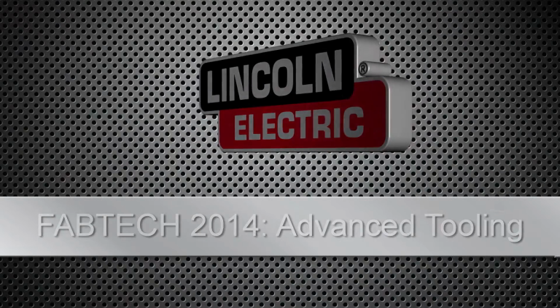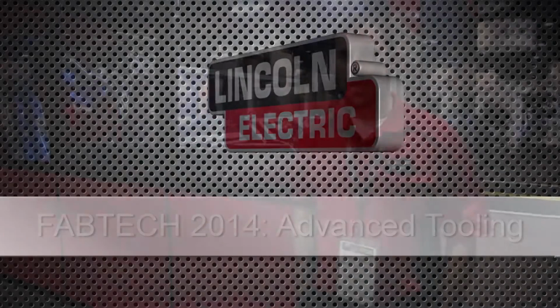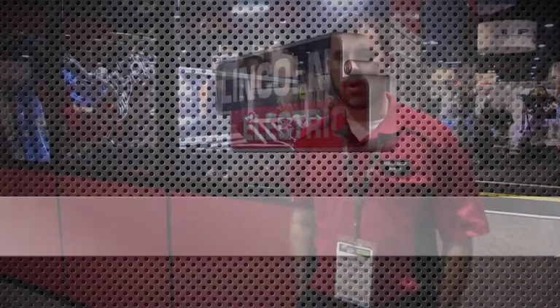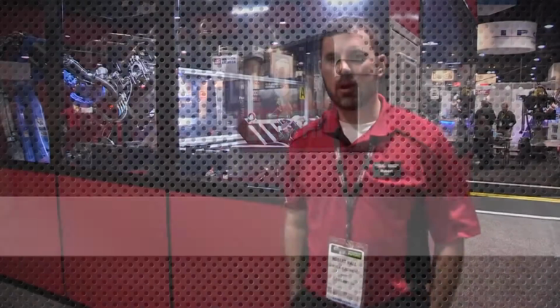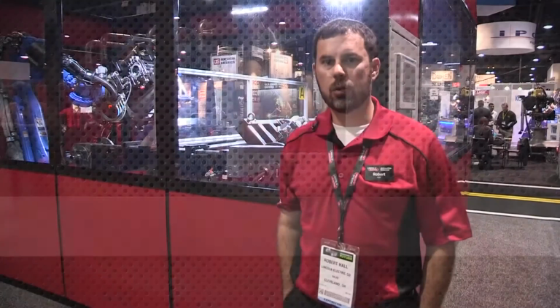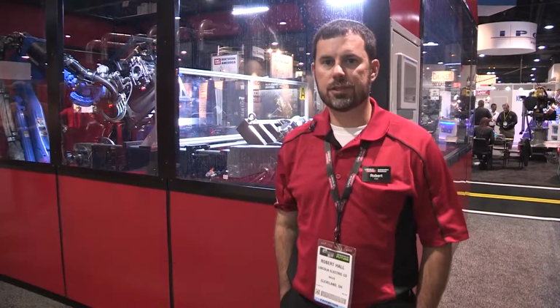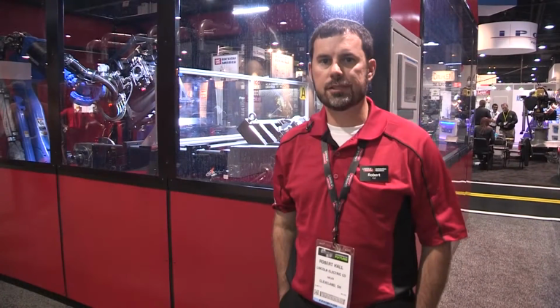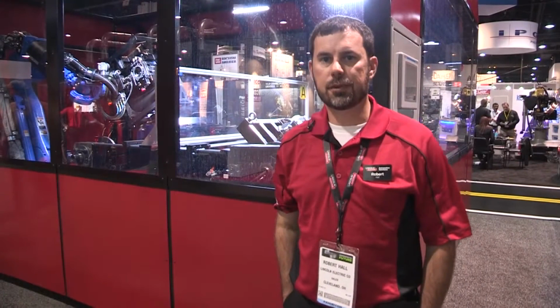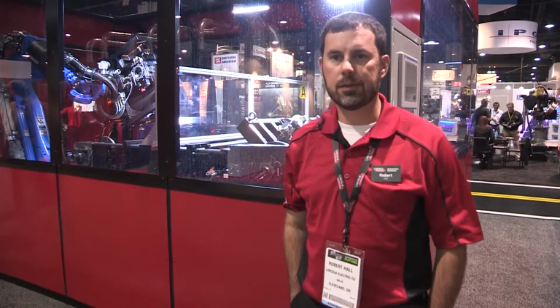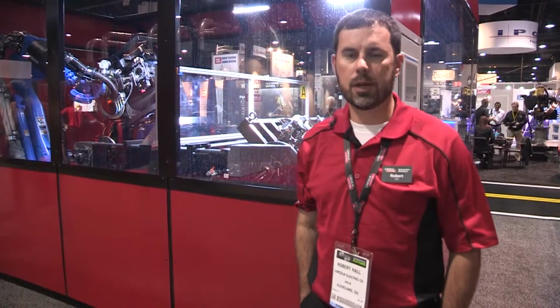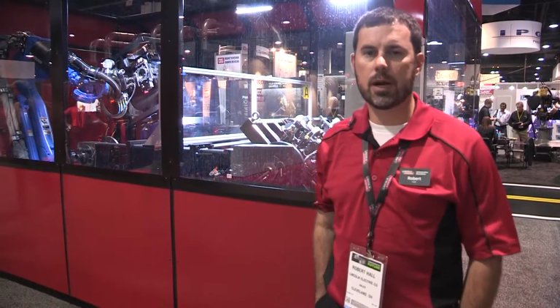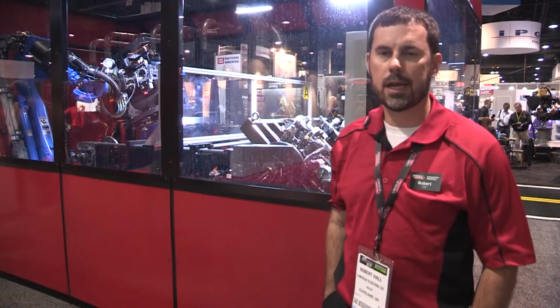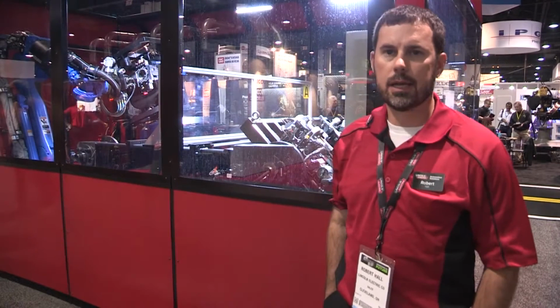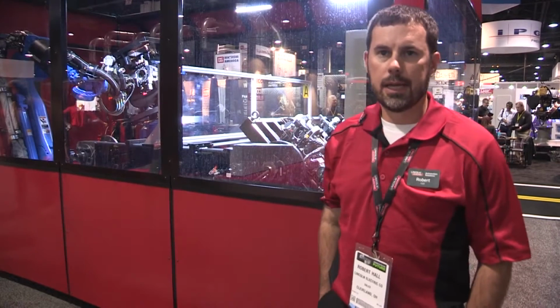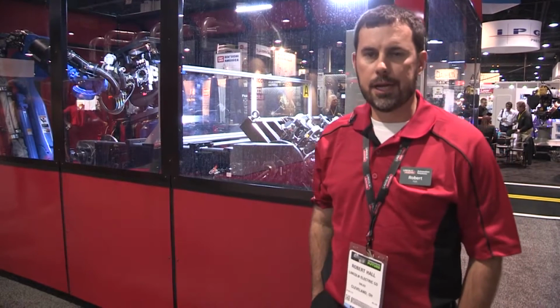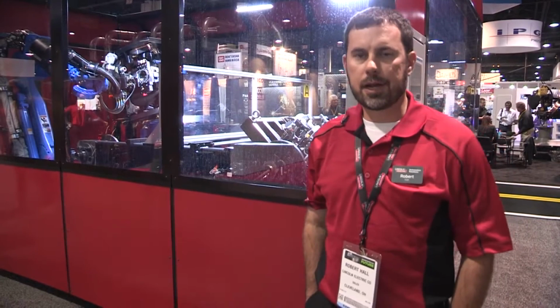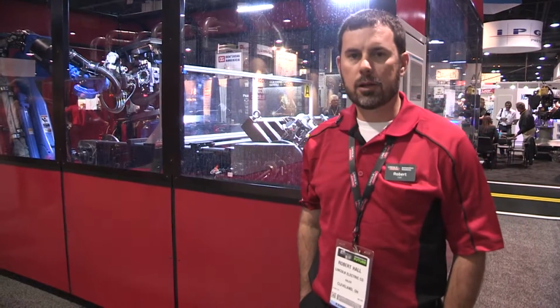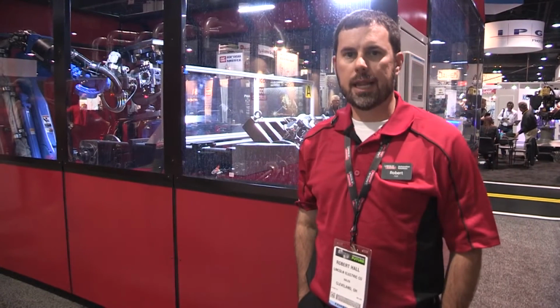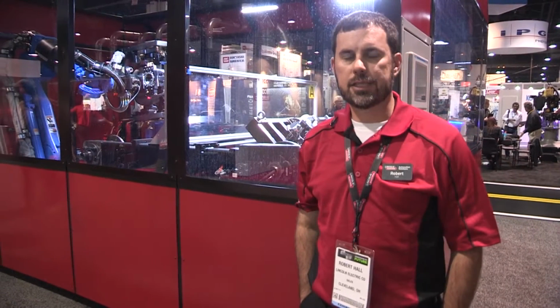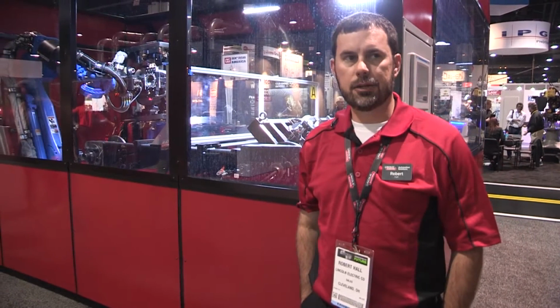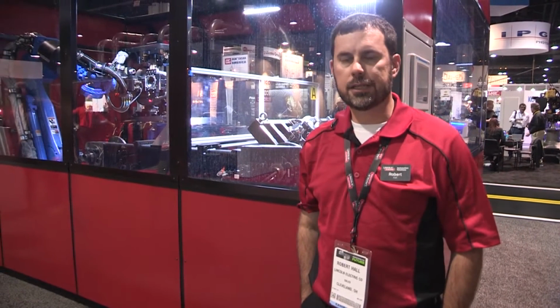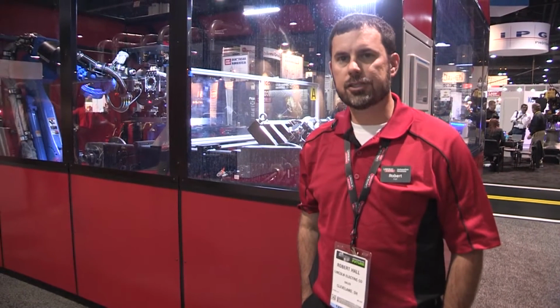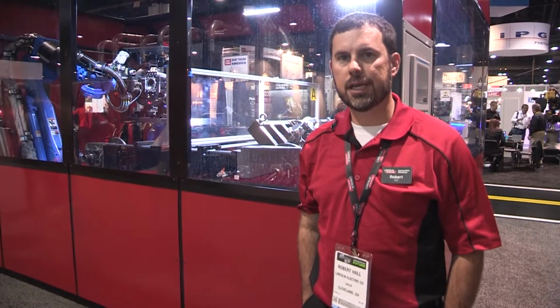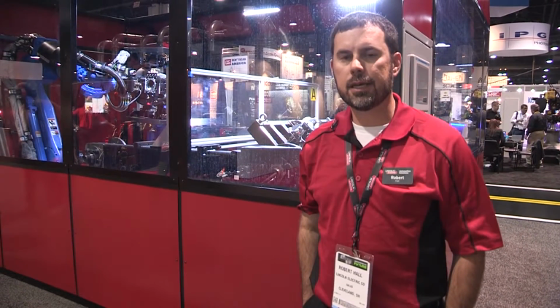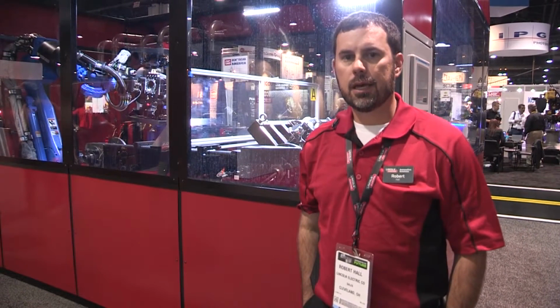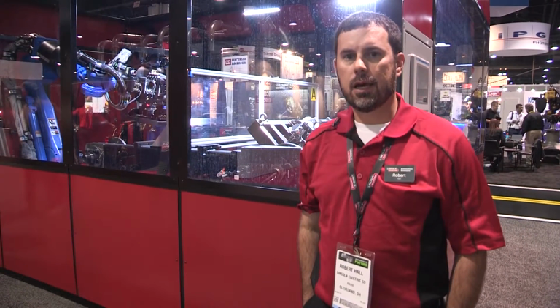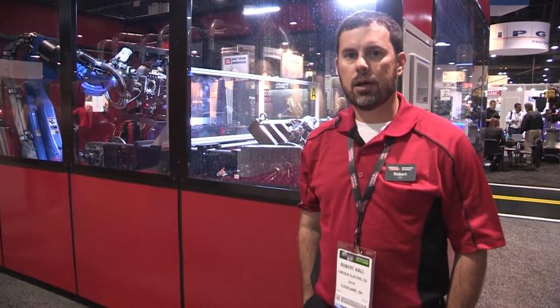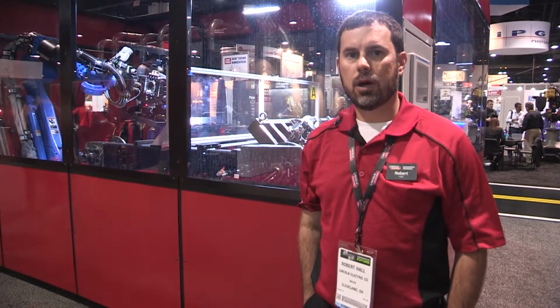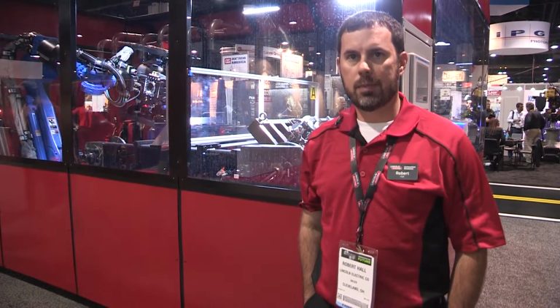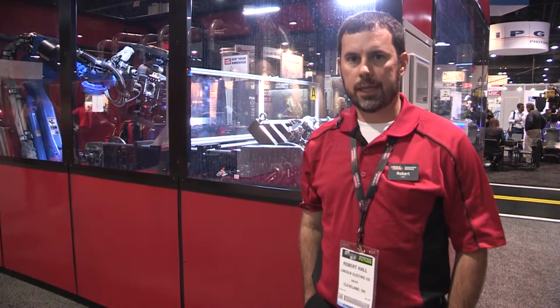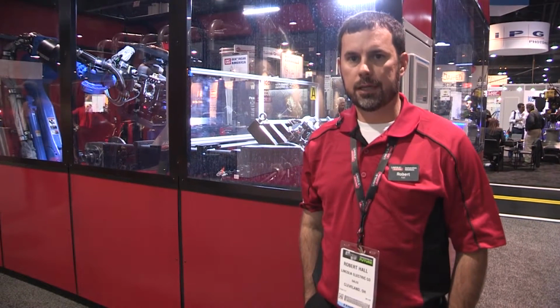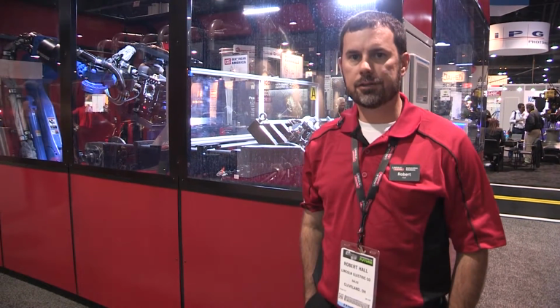I'm Robert Hall with Tennessee RAND. We are an integrator located in Chattanooga, Tennessee, owned by Lincoln Electric.